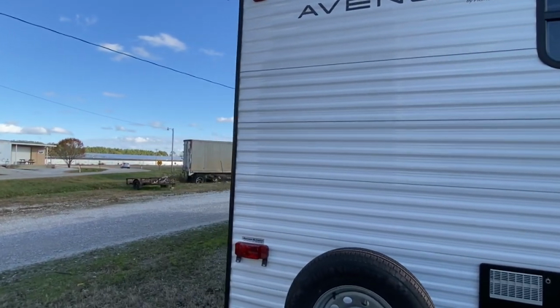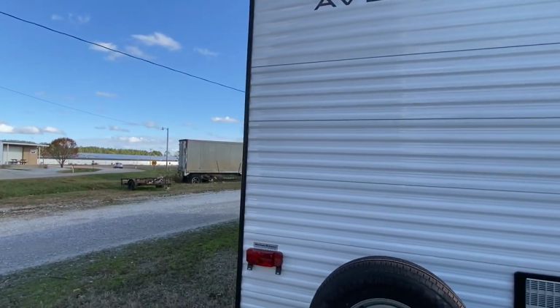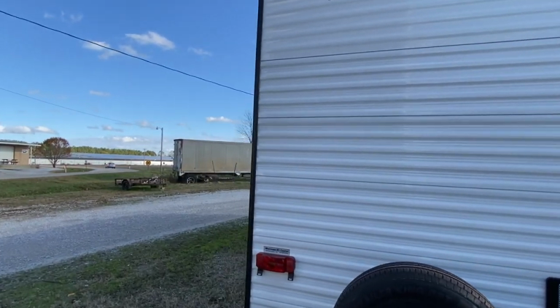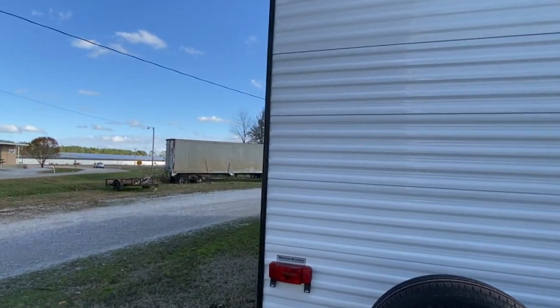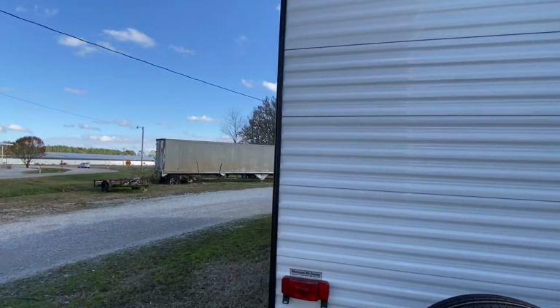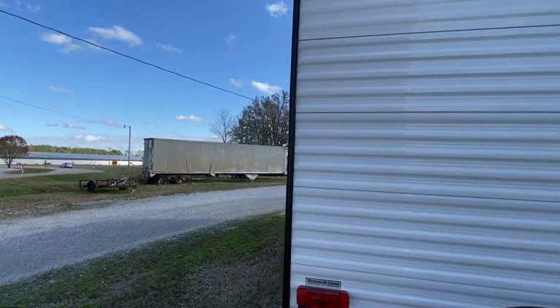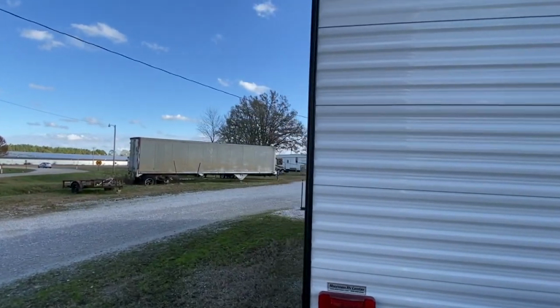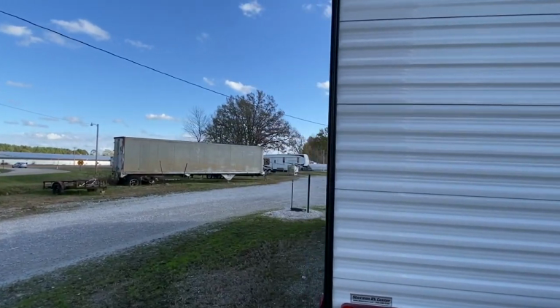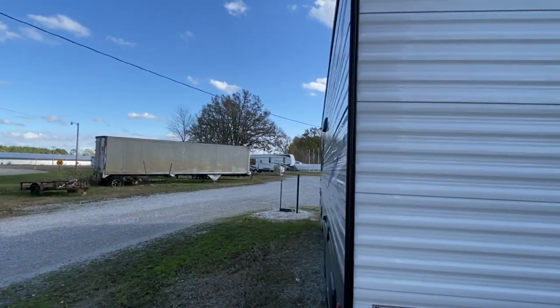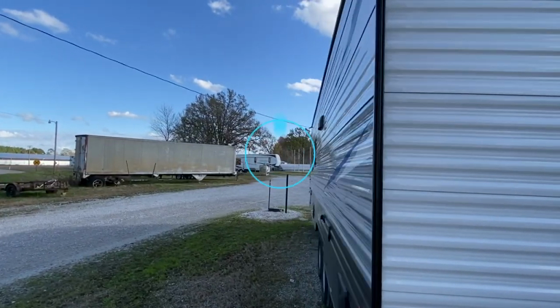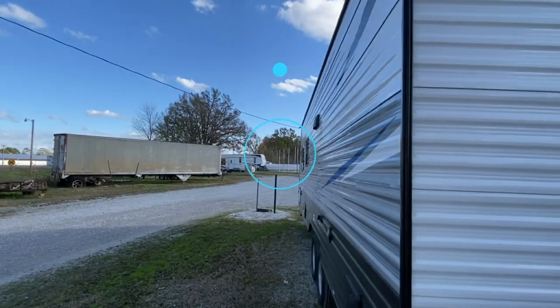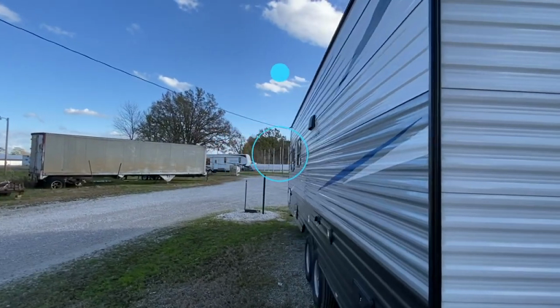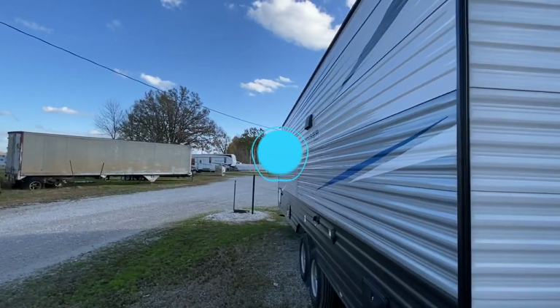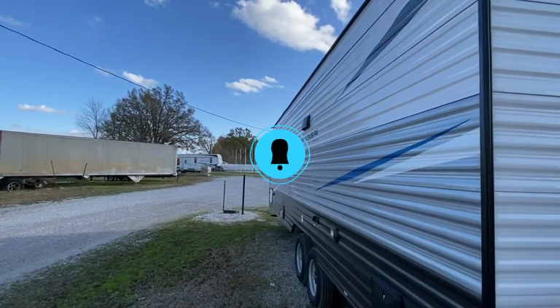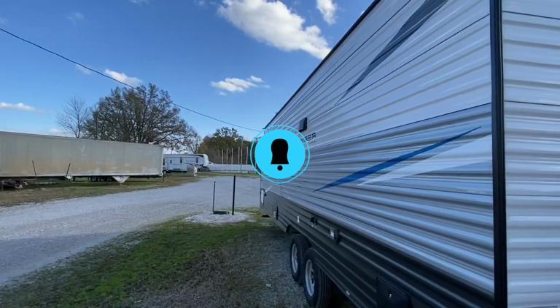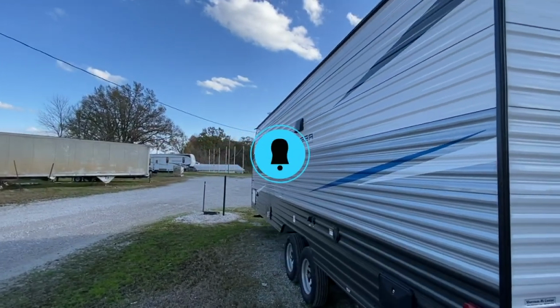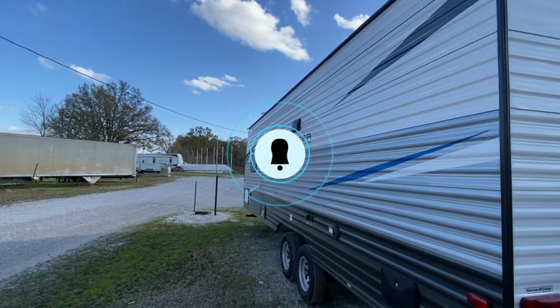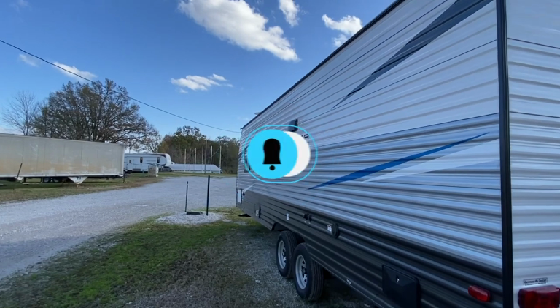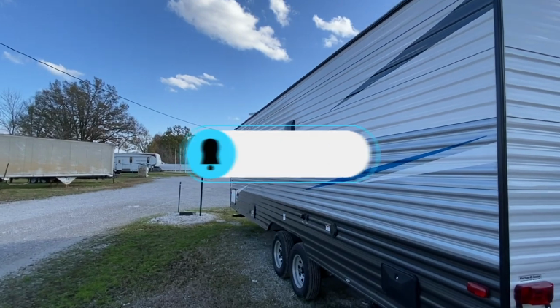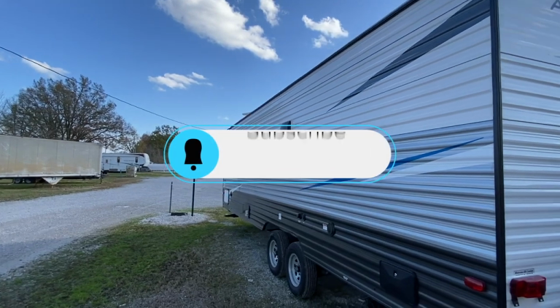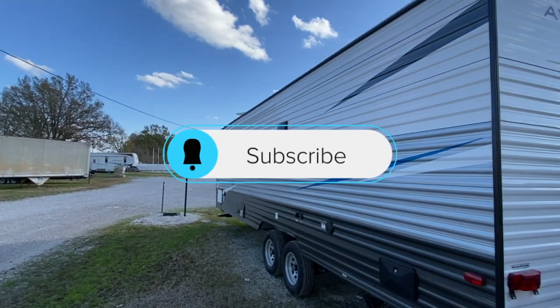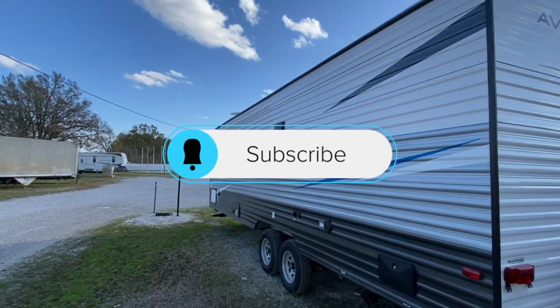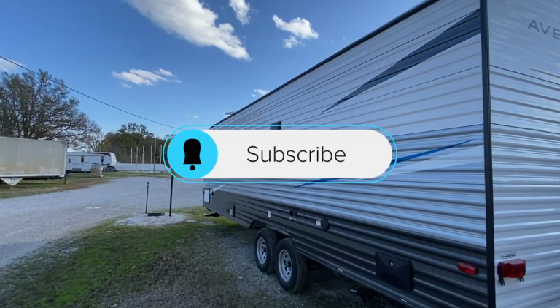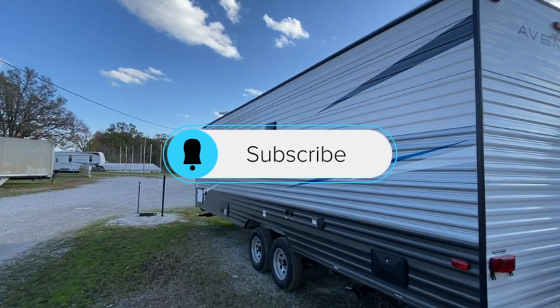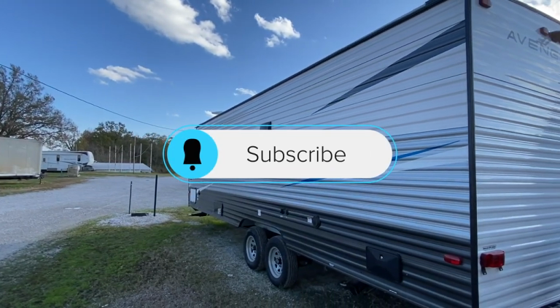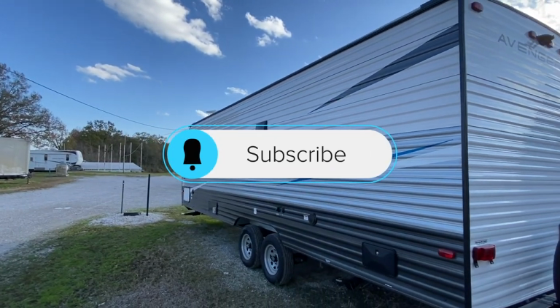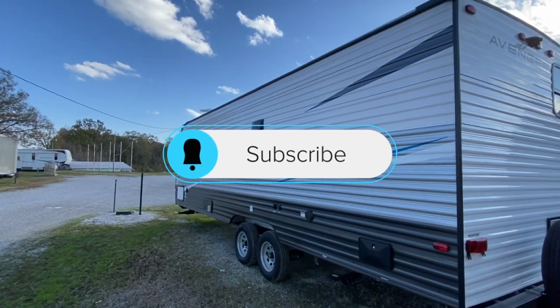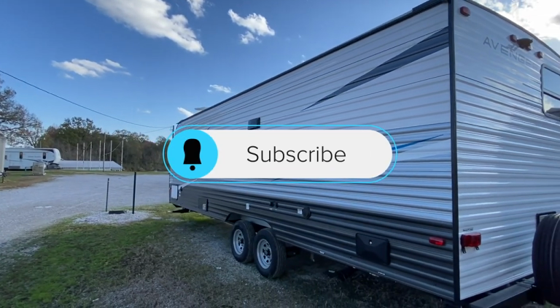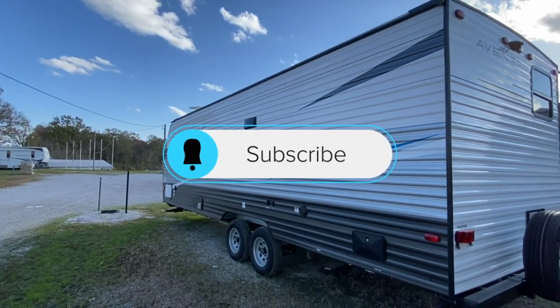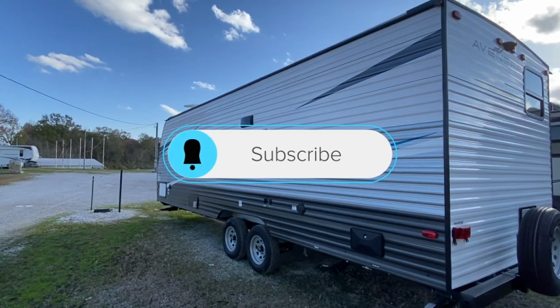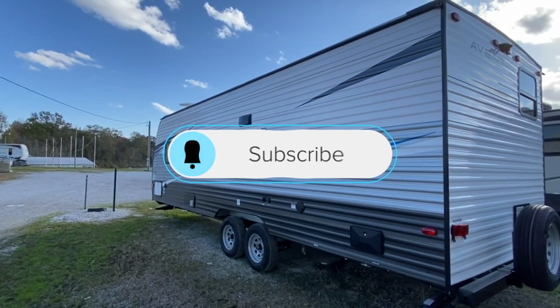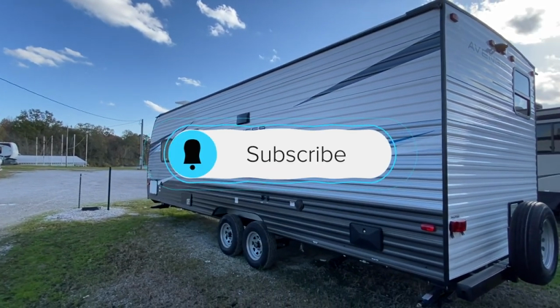If you haven't had a chance, hit that subscribe button for us and it'll notify you when we put upcoming videos.